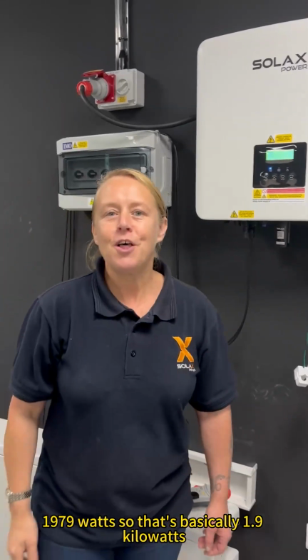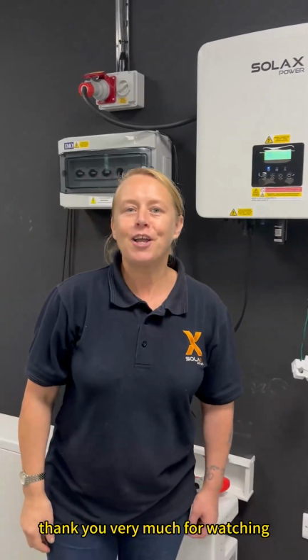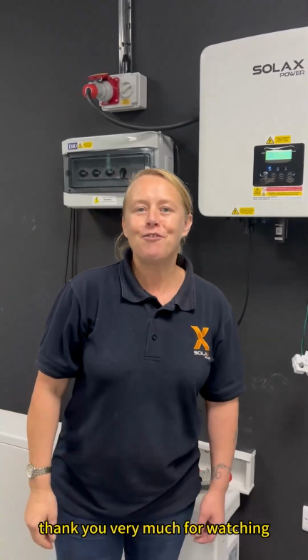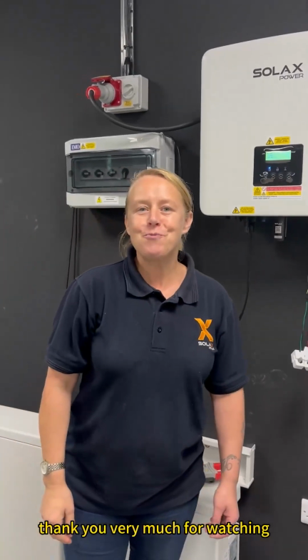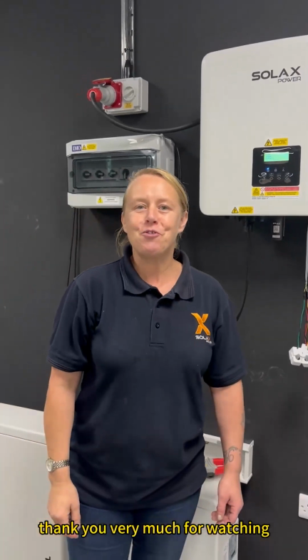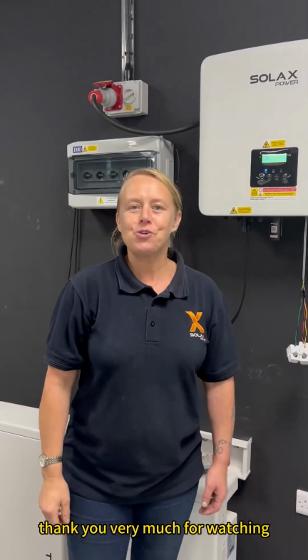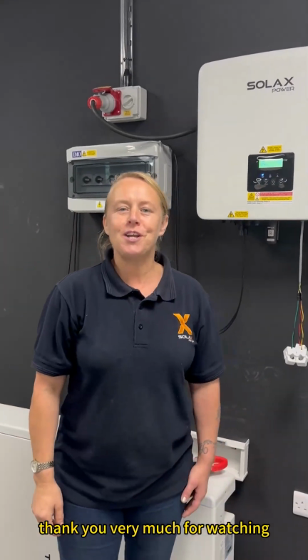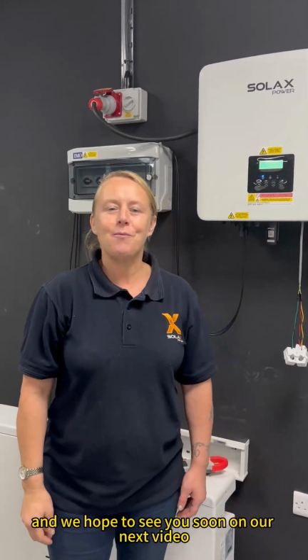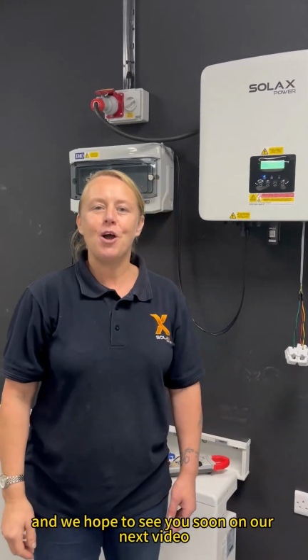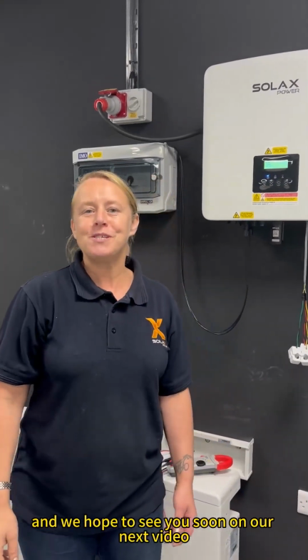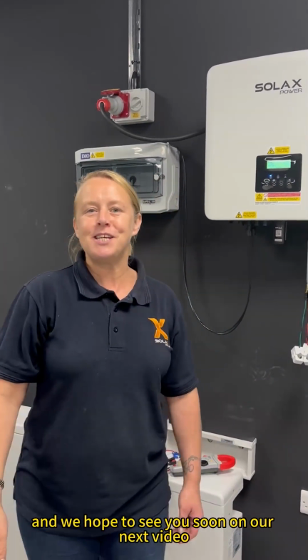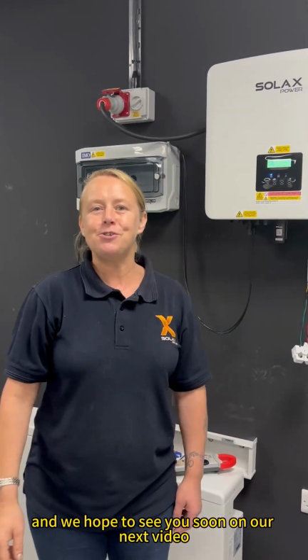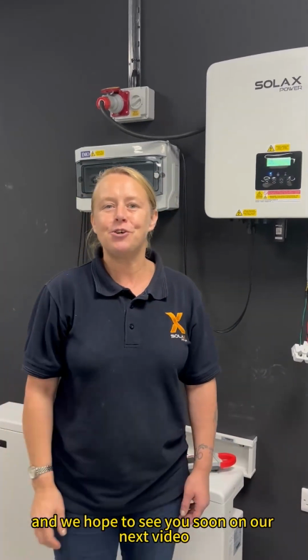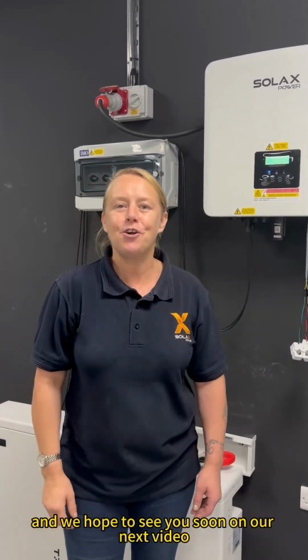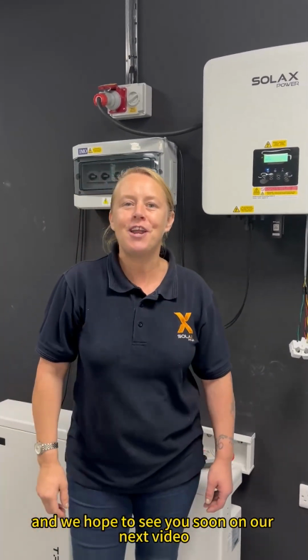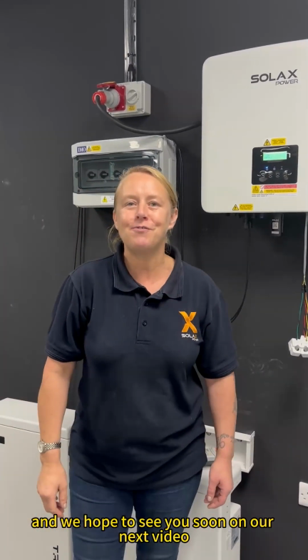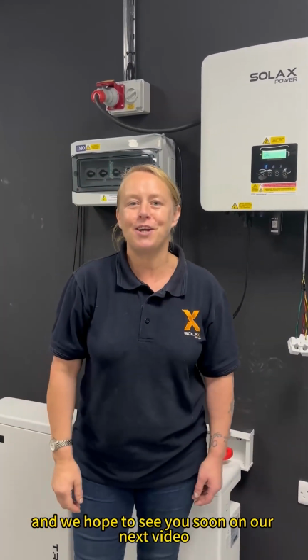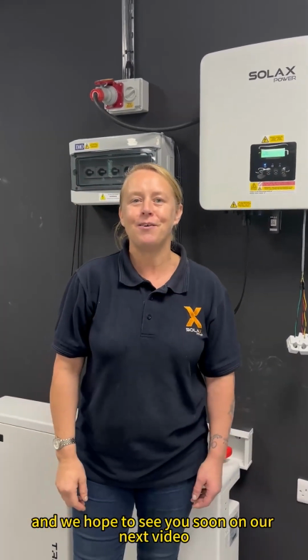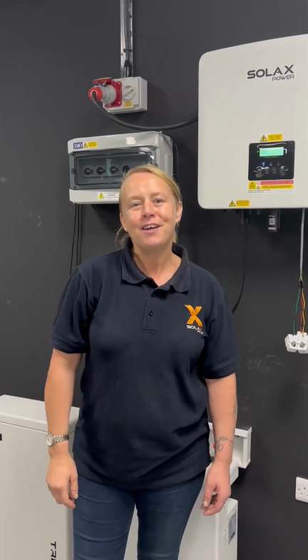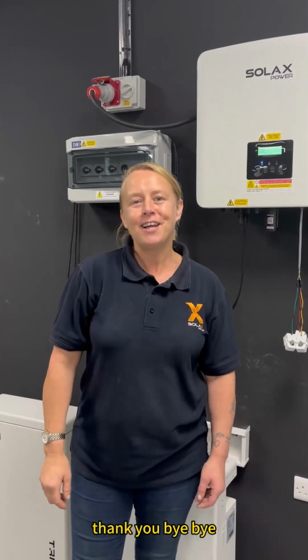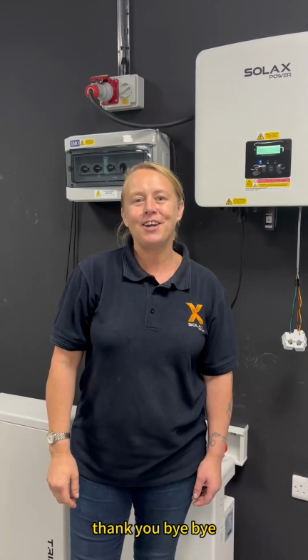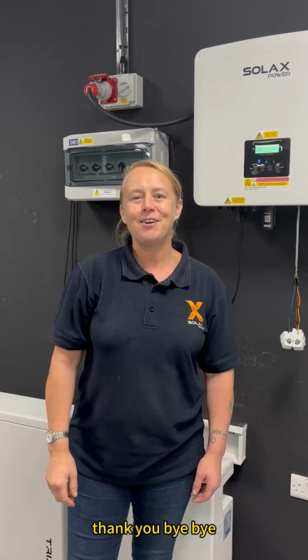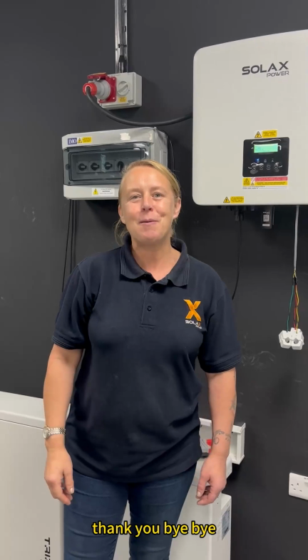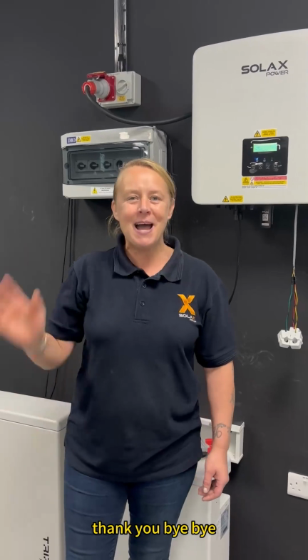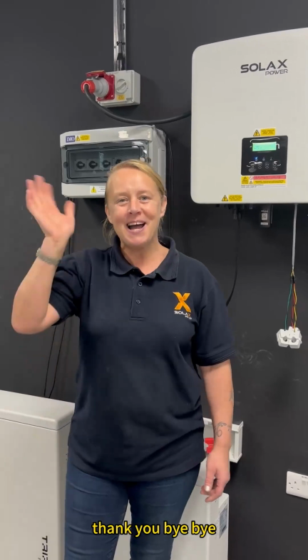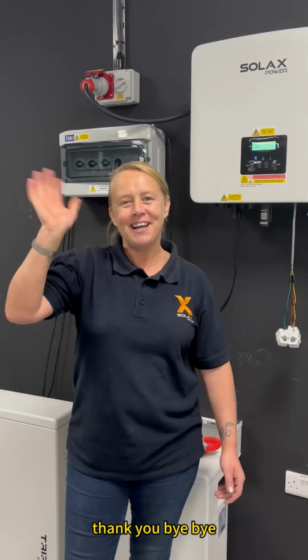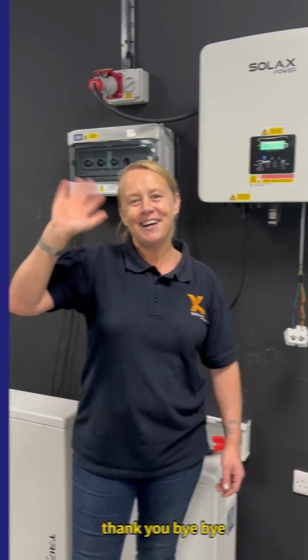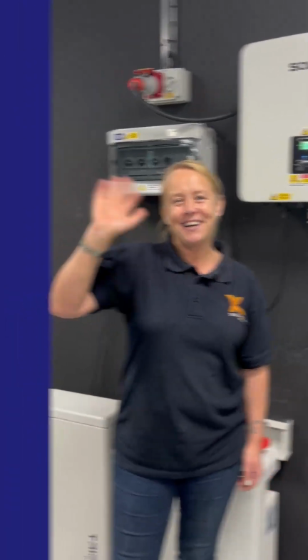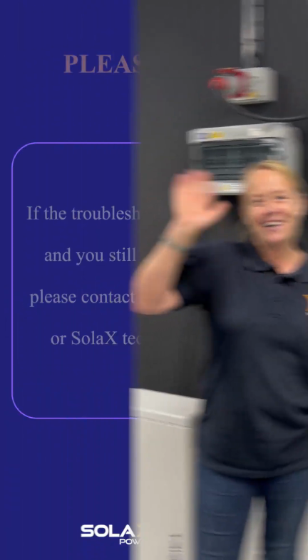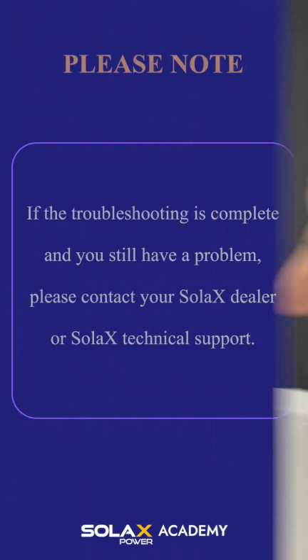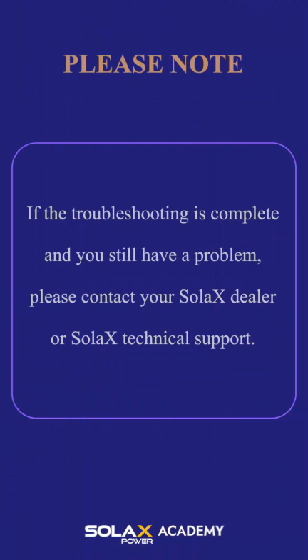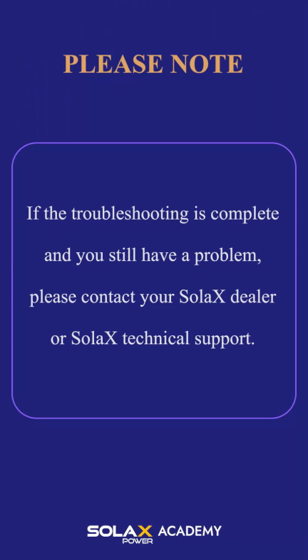Thank you very much for watching. We hope to see you soon on our next video. Bye-bye.